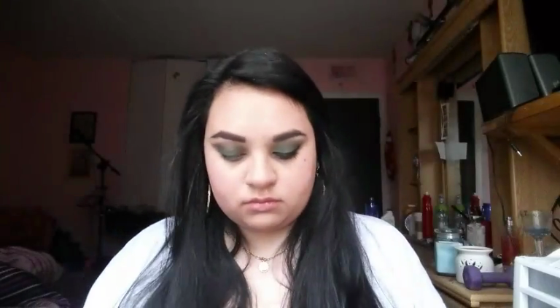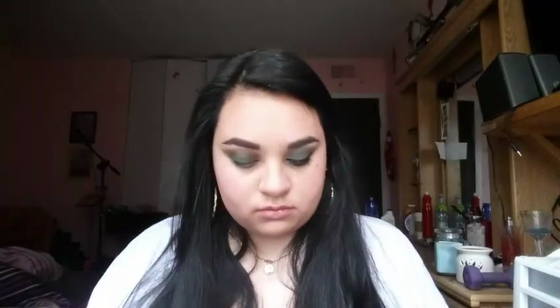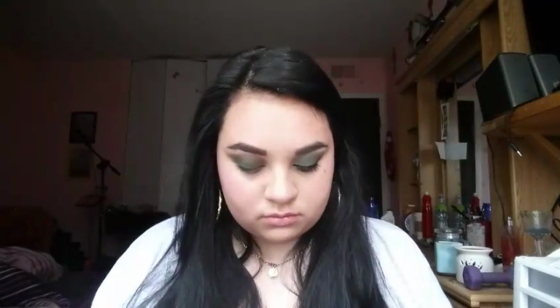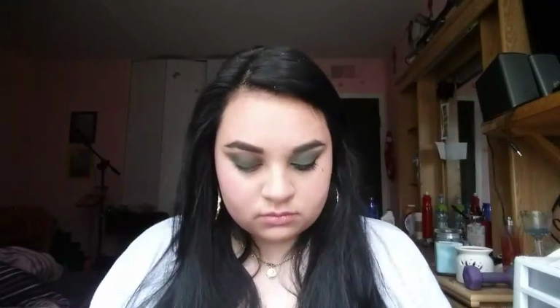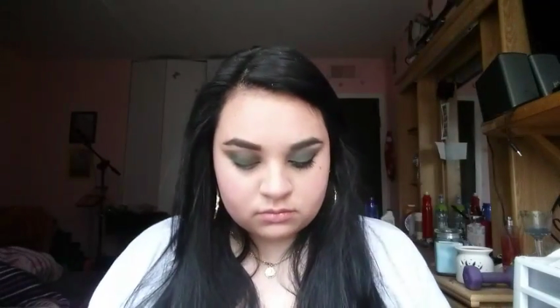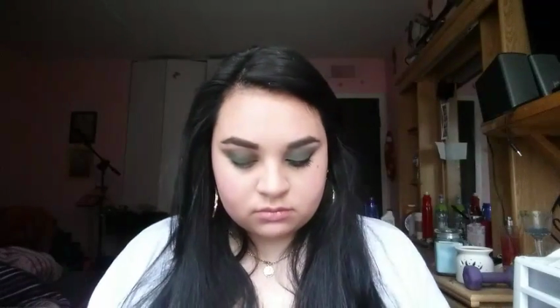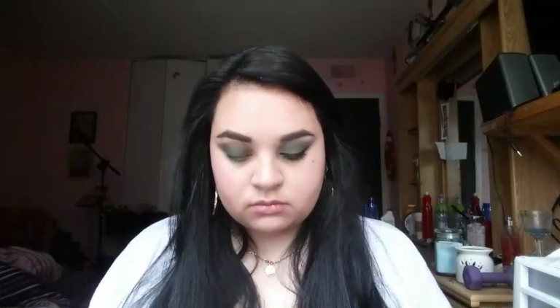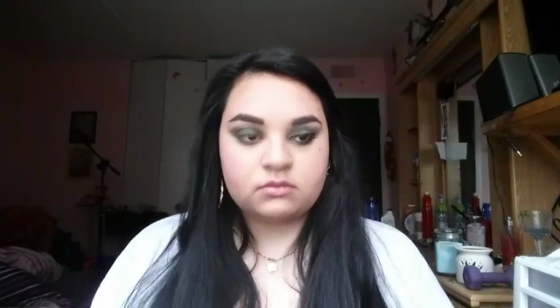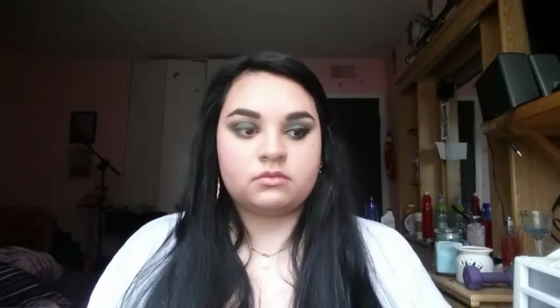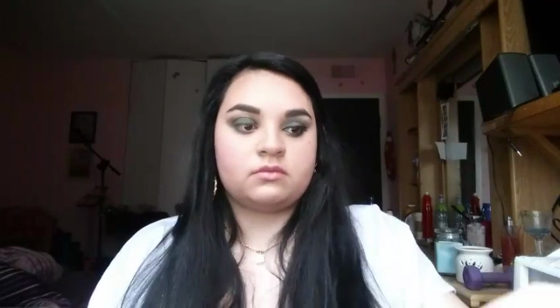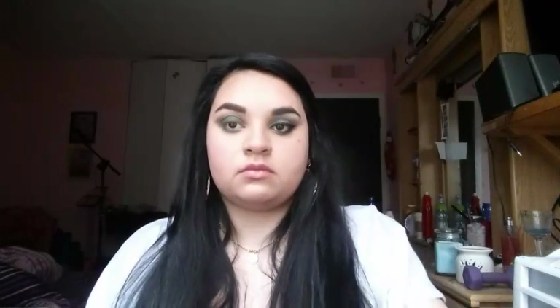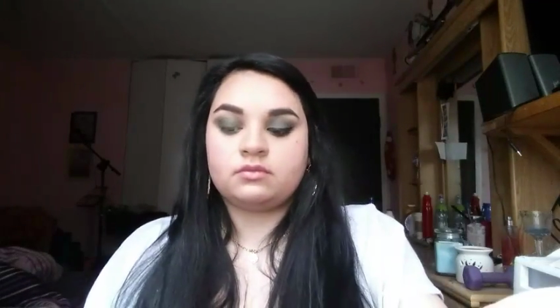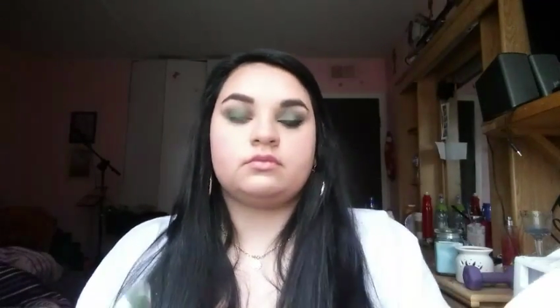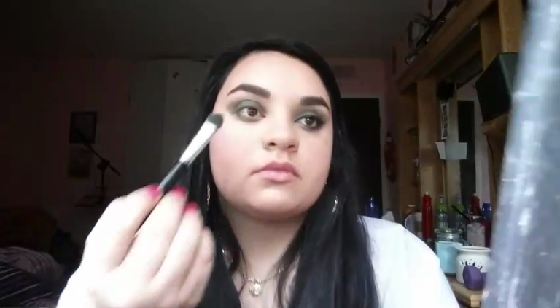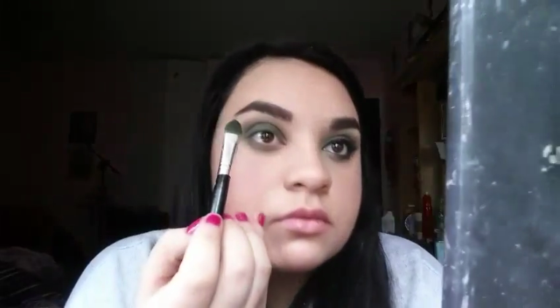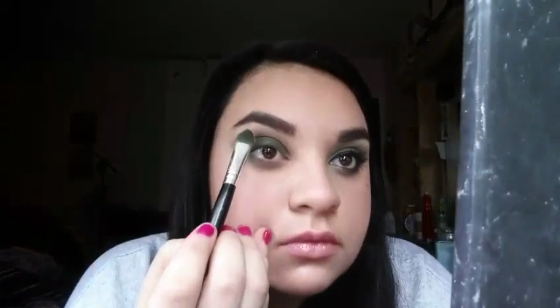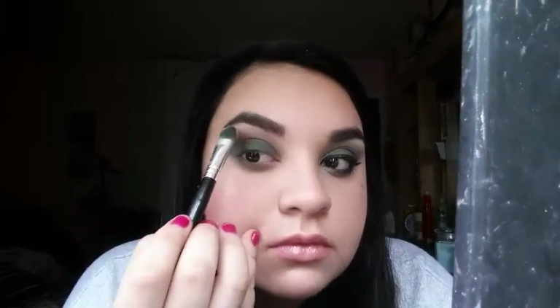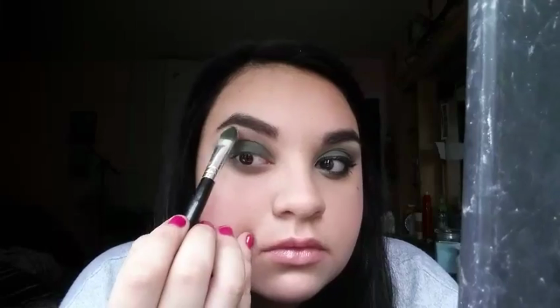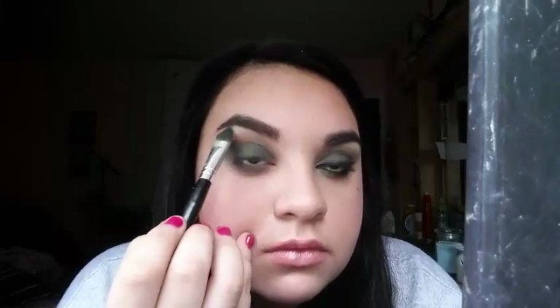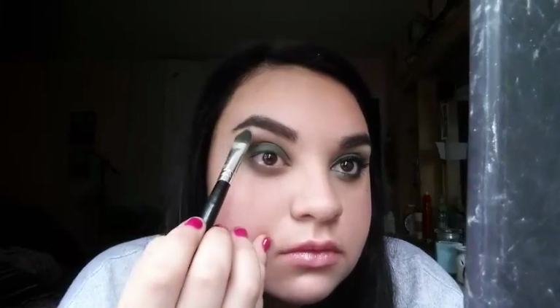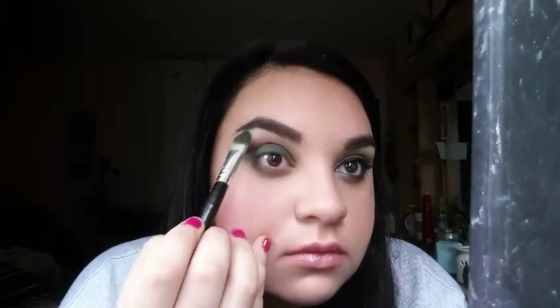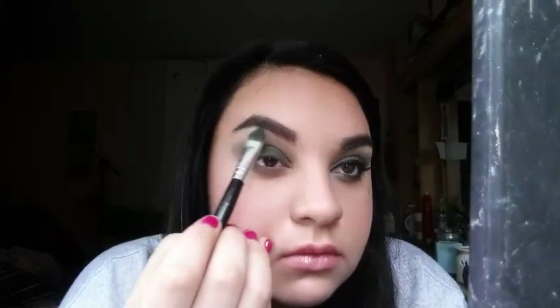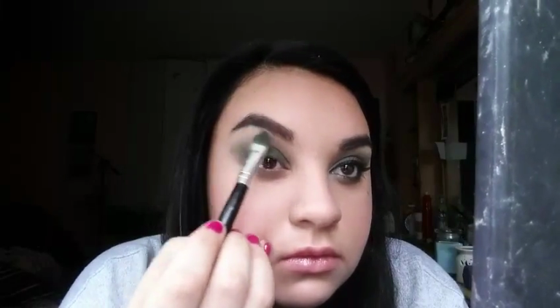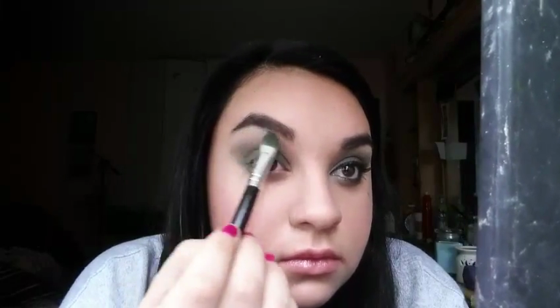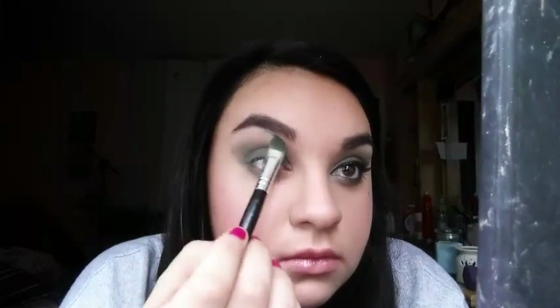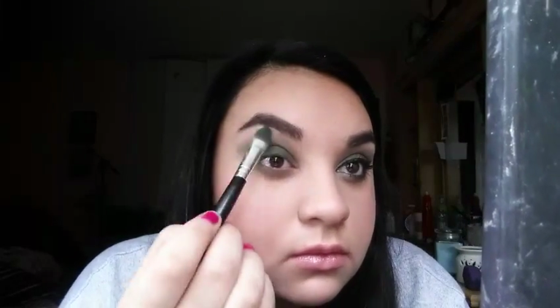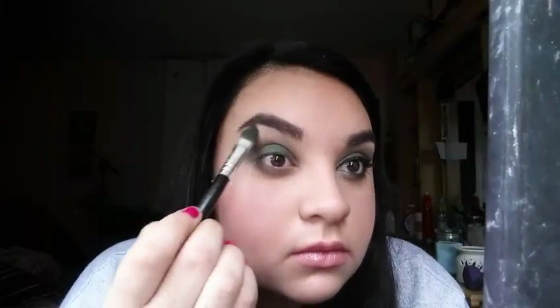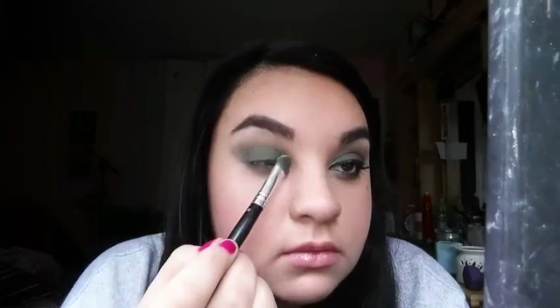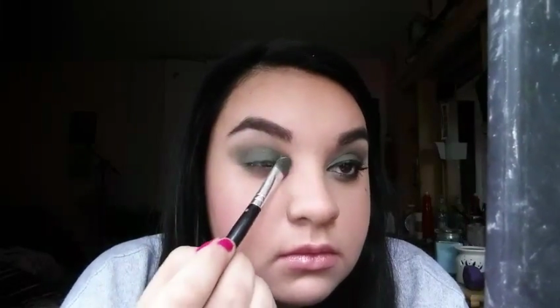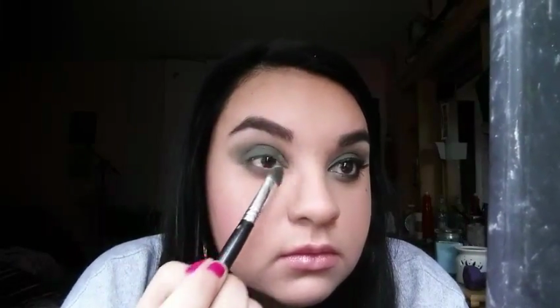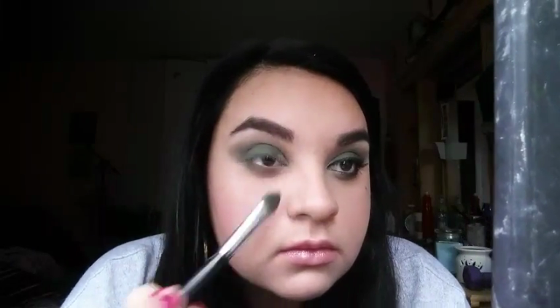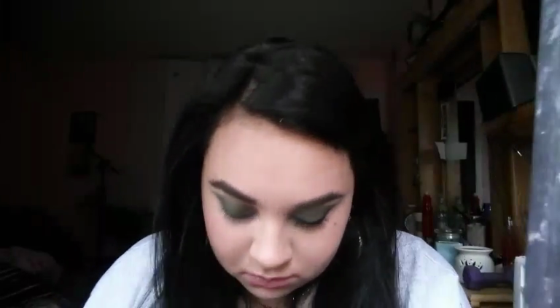Here I'm taking two of those lightest shades in the palette and I'm going to be highlighting my brow bone and putting a little bit of it on the inner corner.